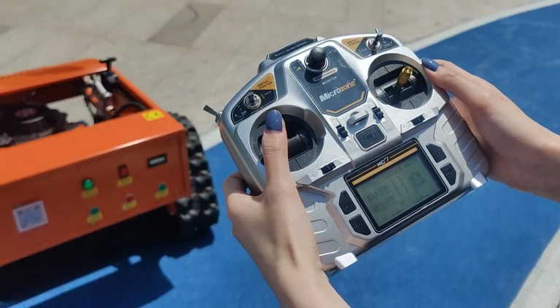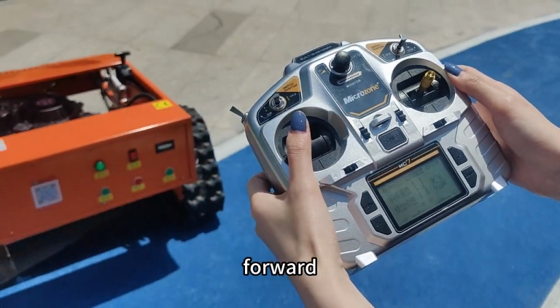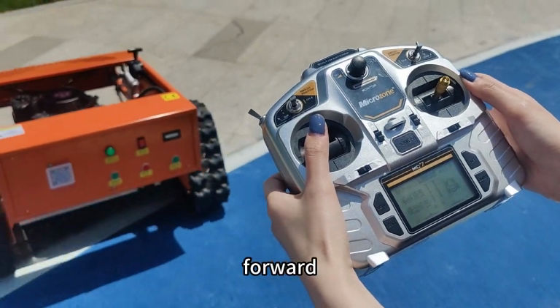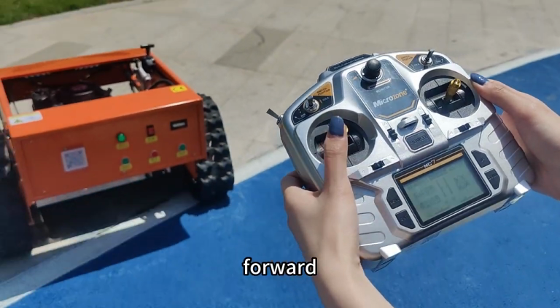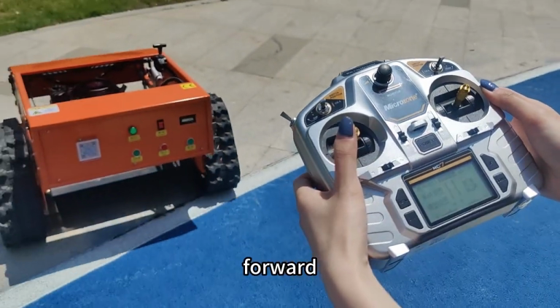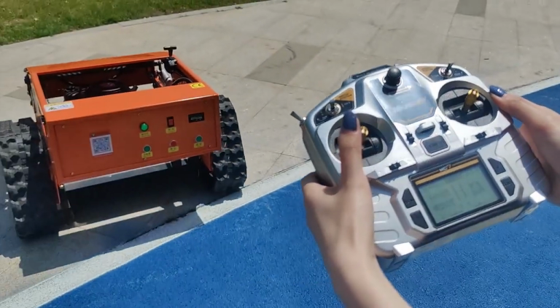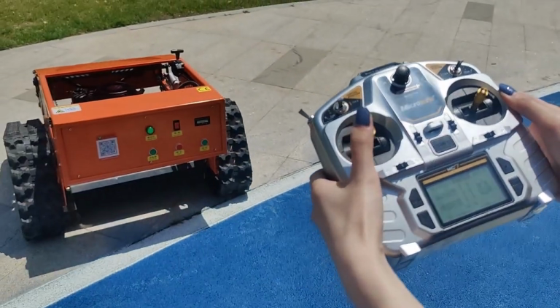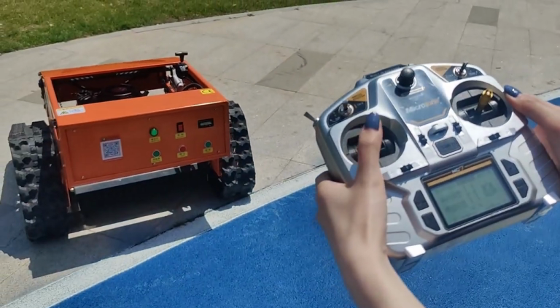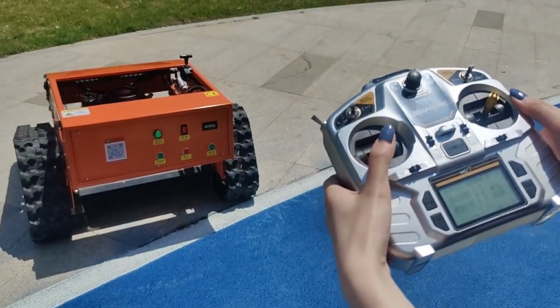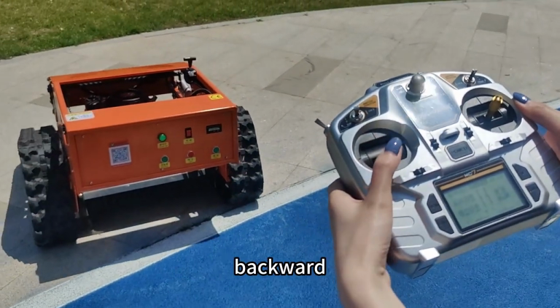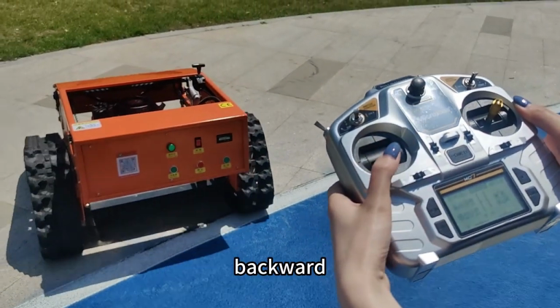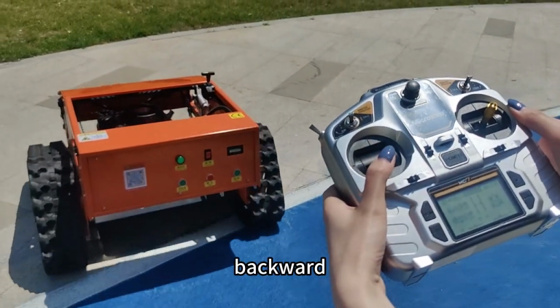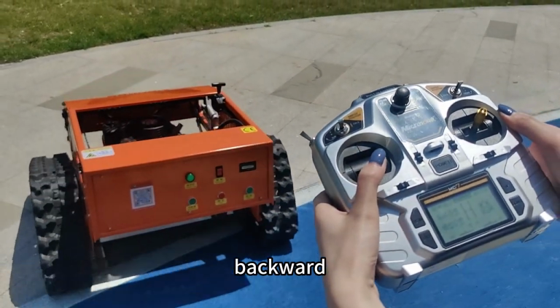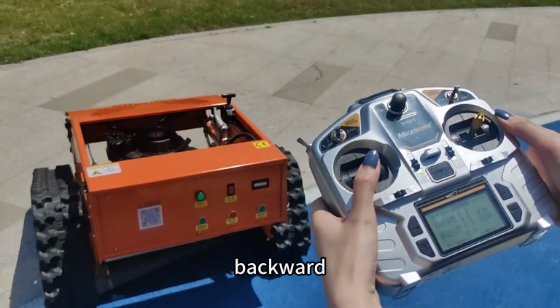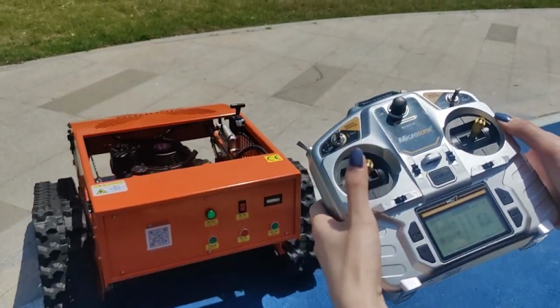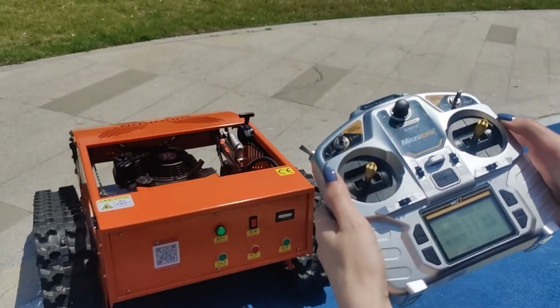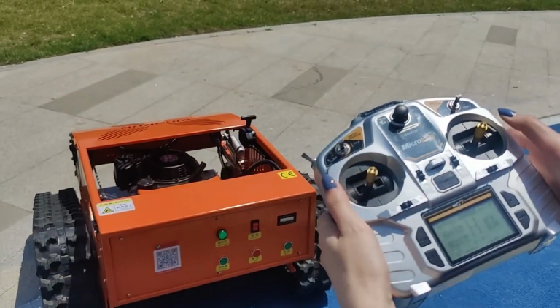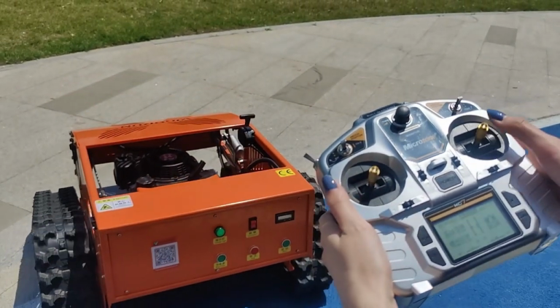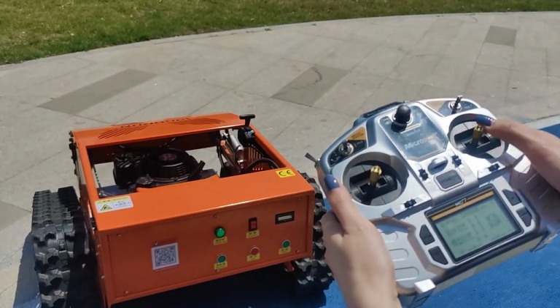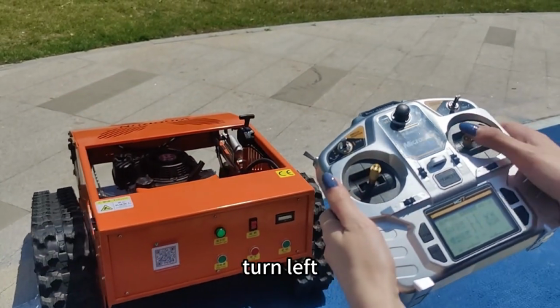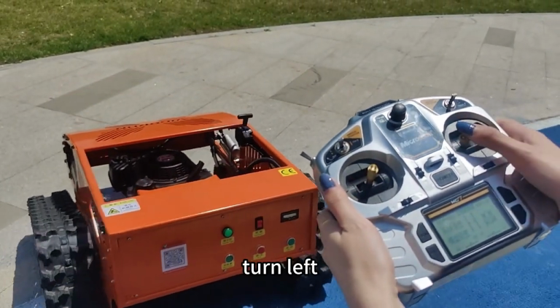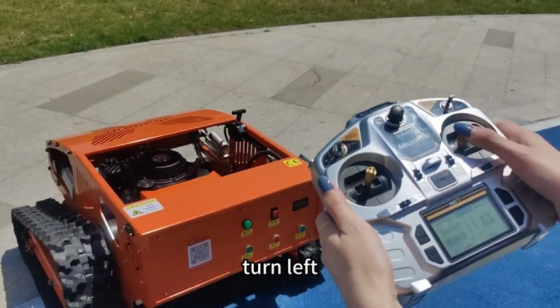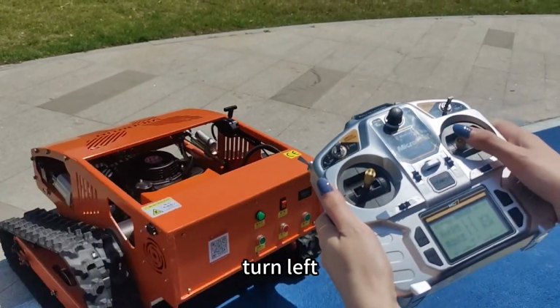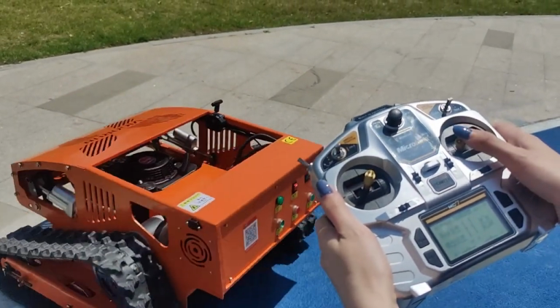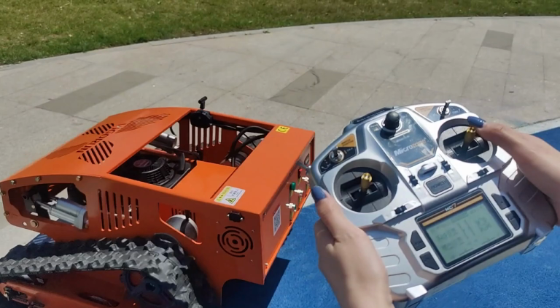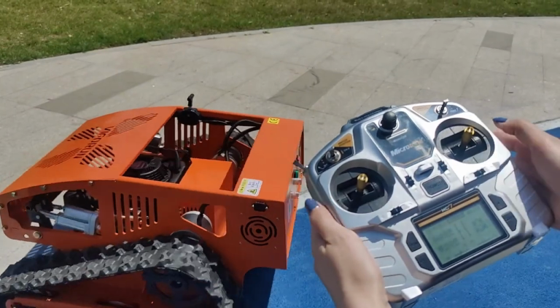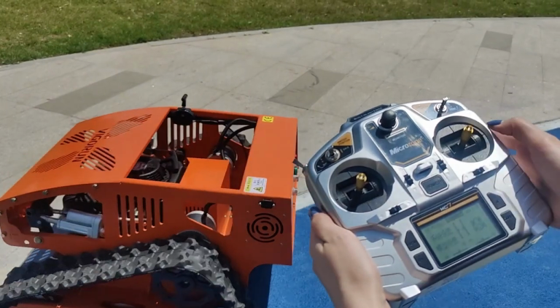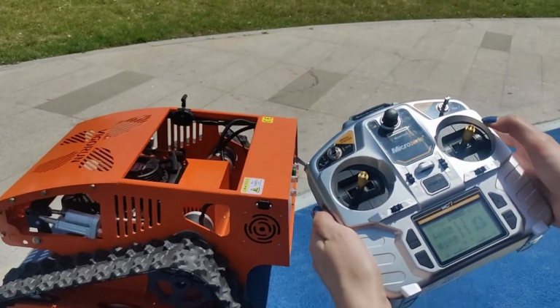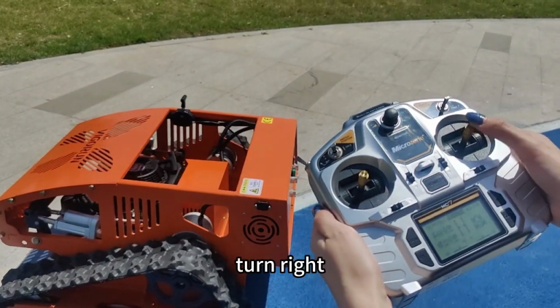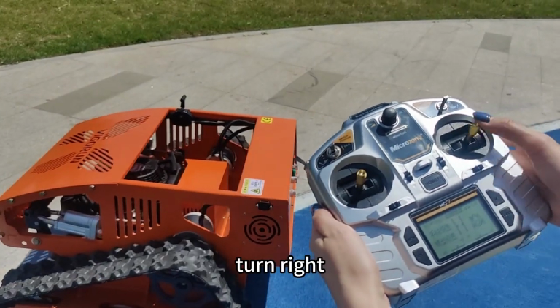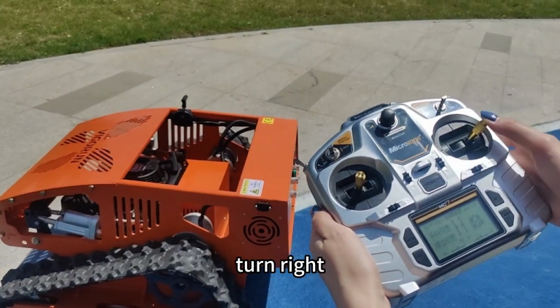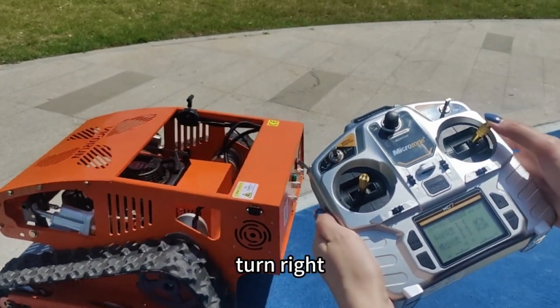Forward, backward, turn left, turn right.